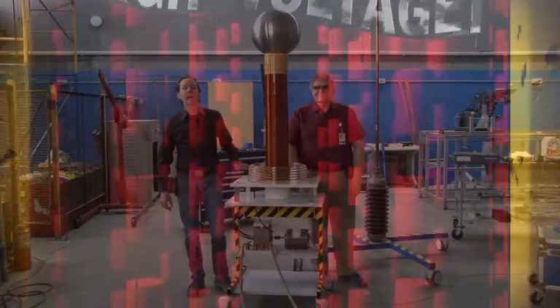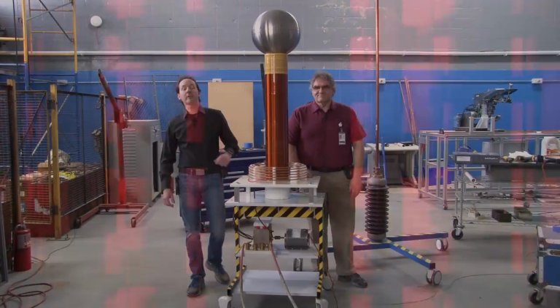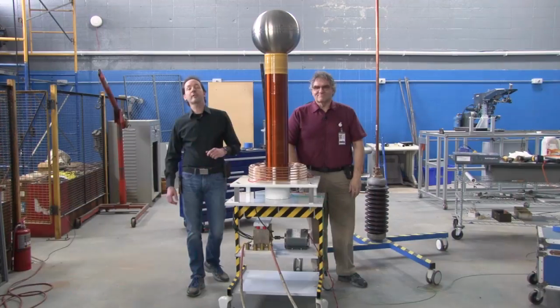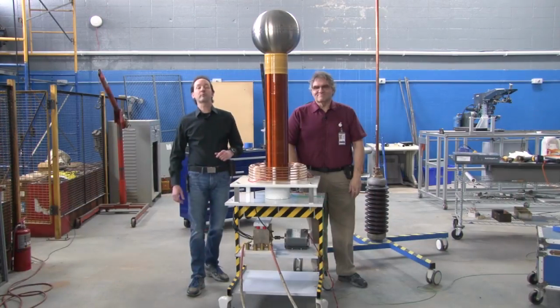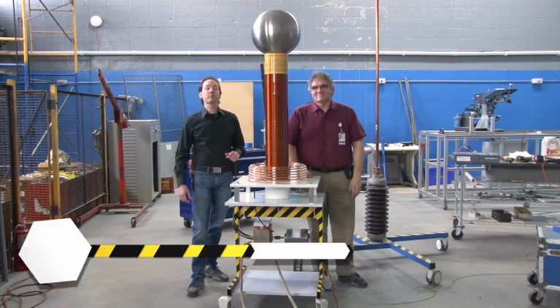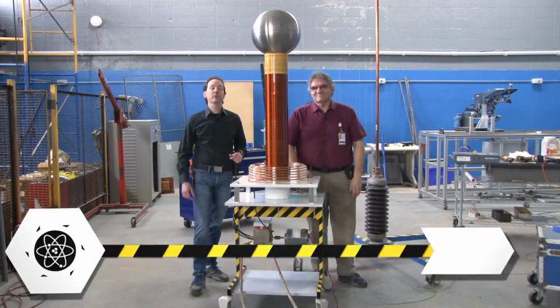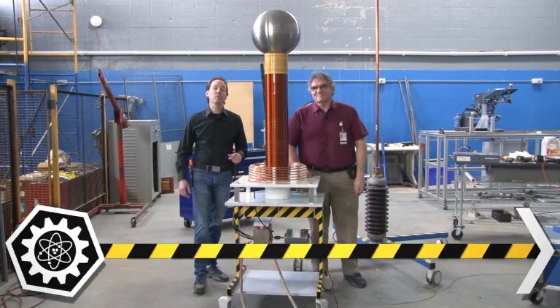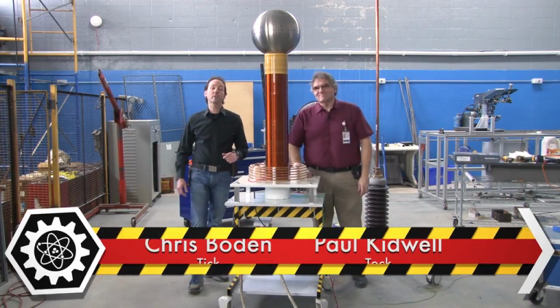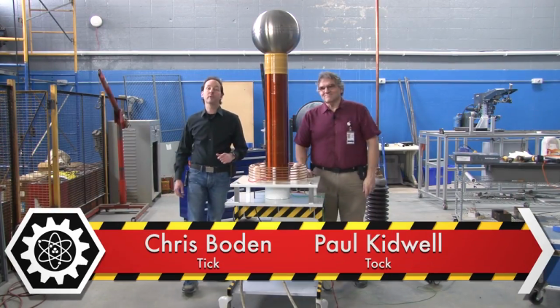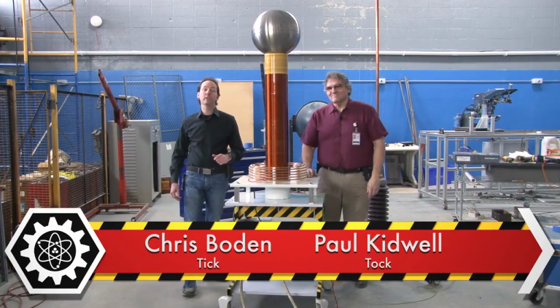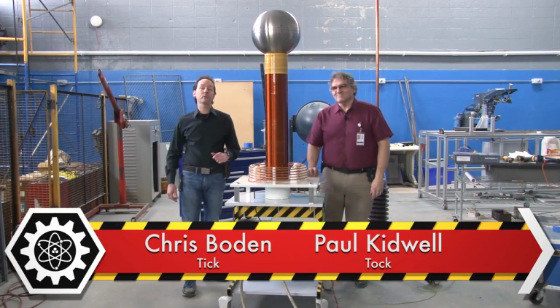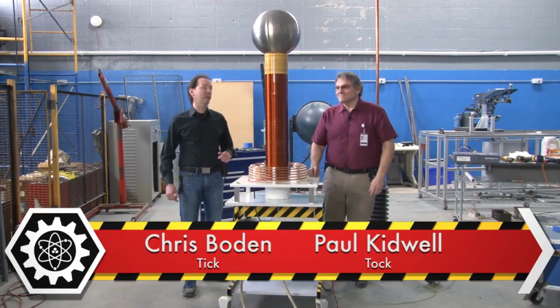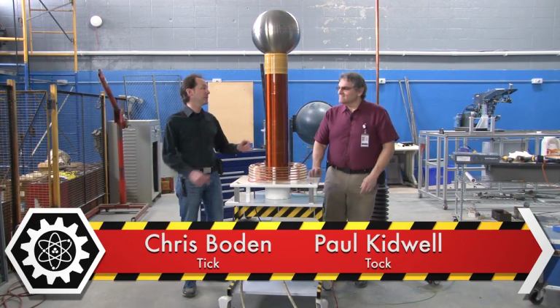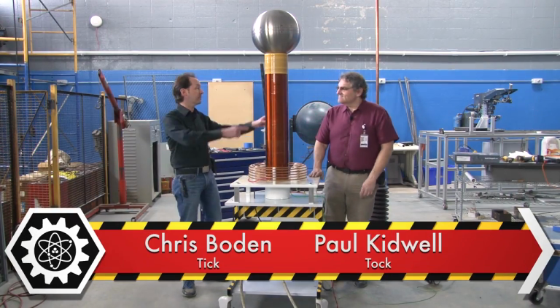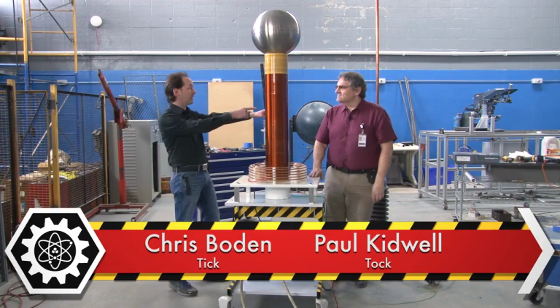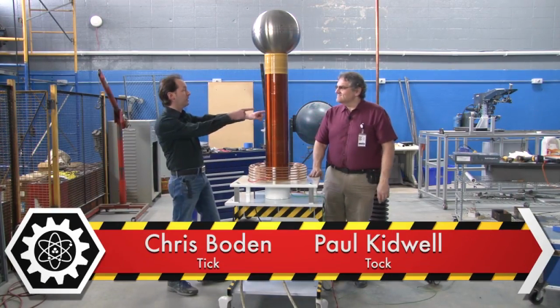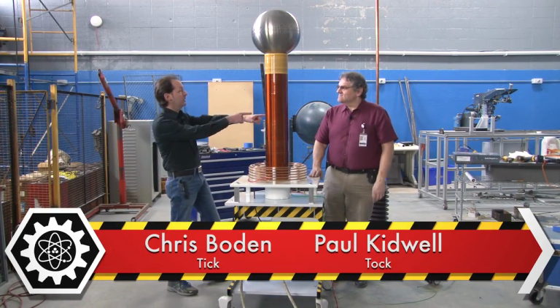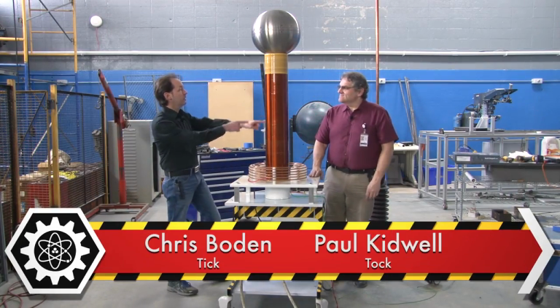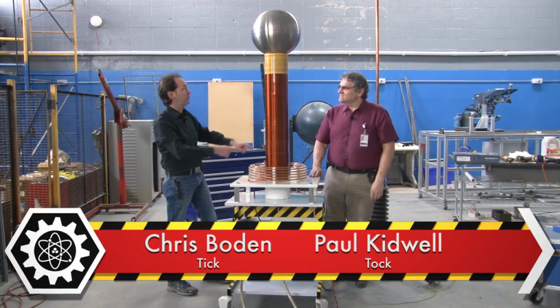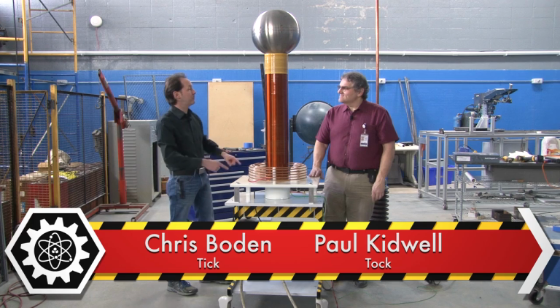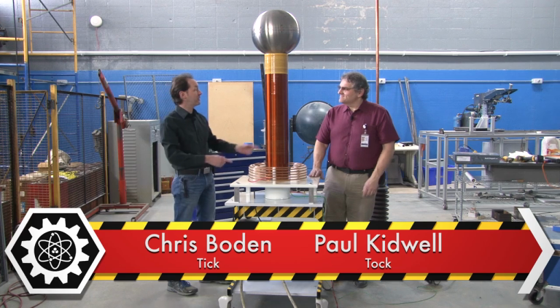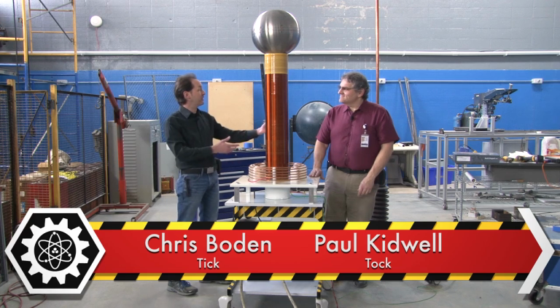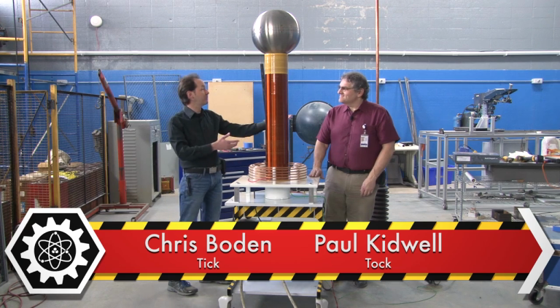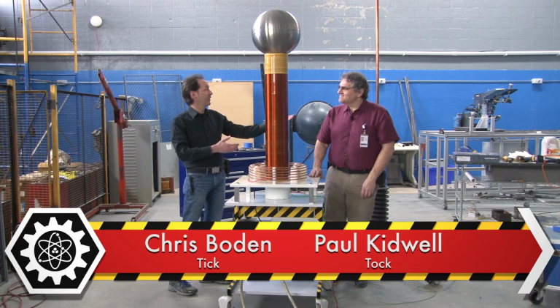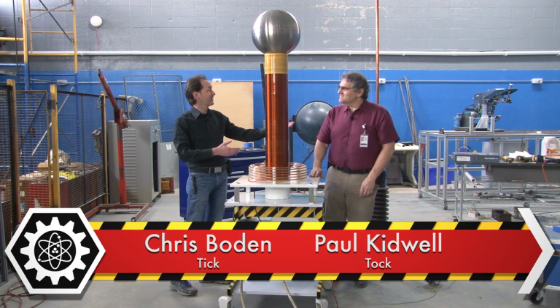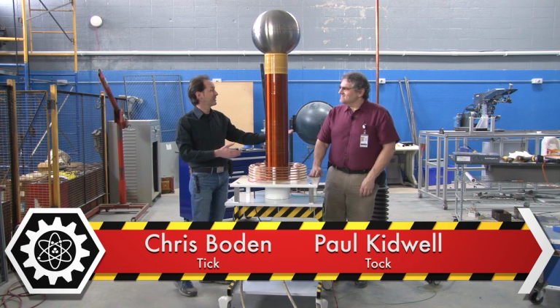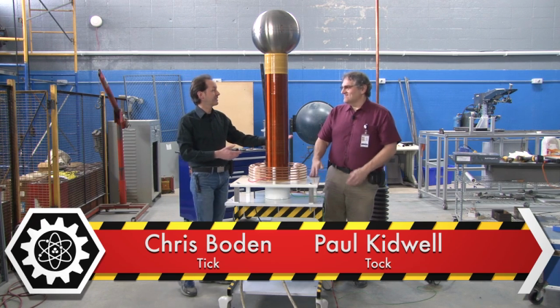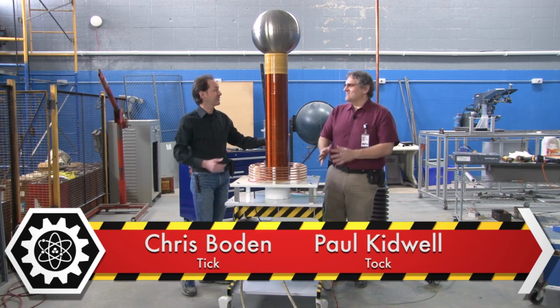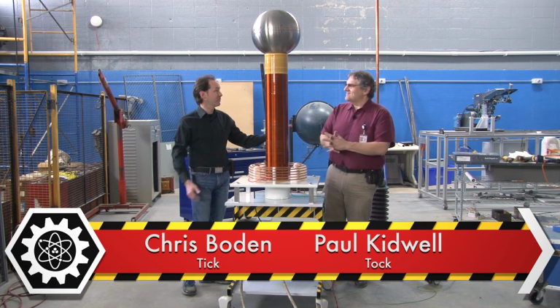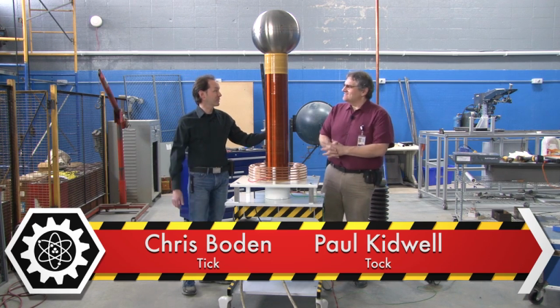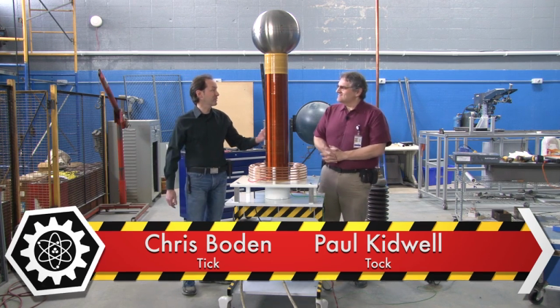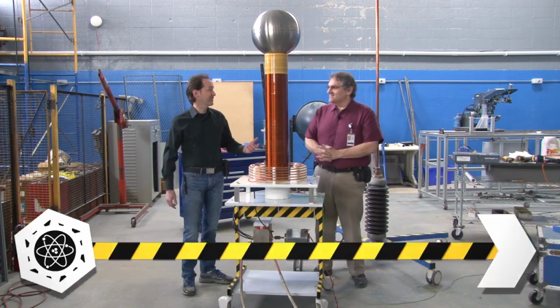Hi there guys, I'm Chris Bowden and welcome to The Geek Group. I'm here today with Santa Paul because it's almost Christmas.